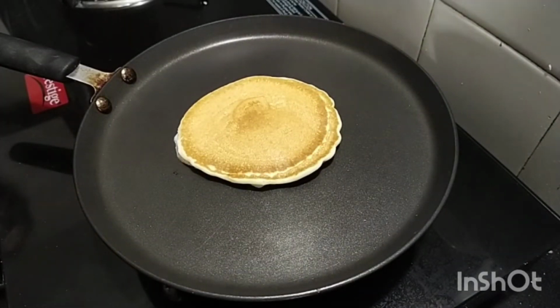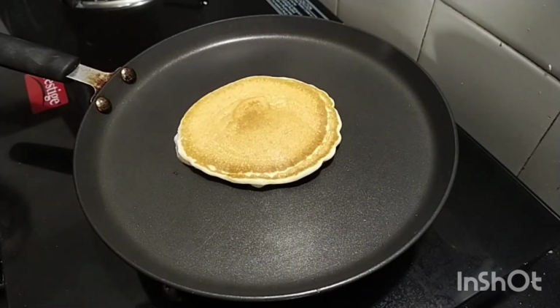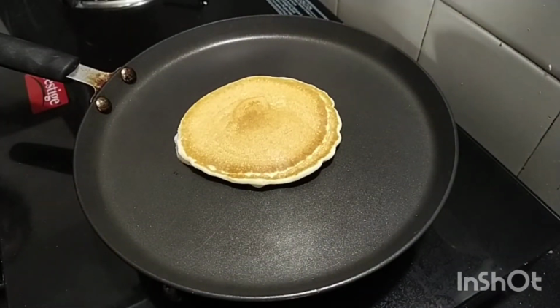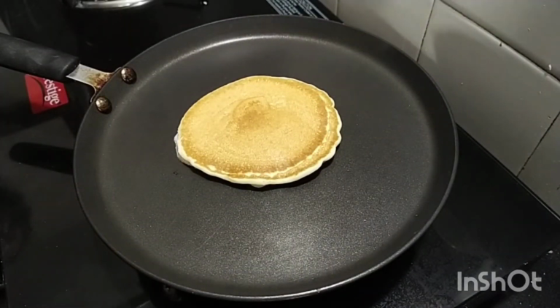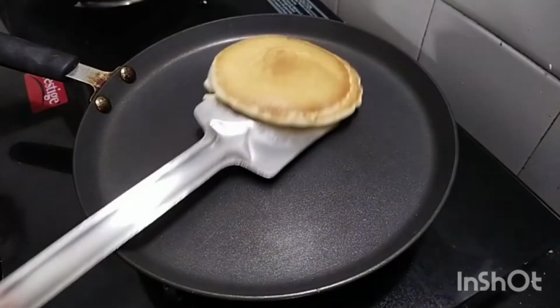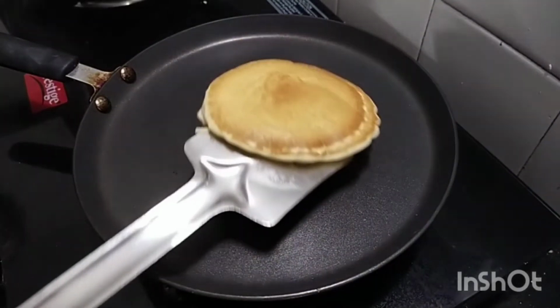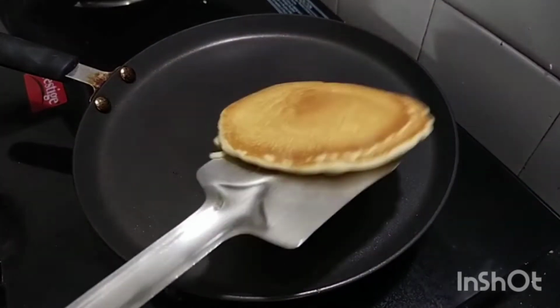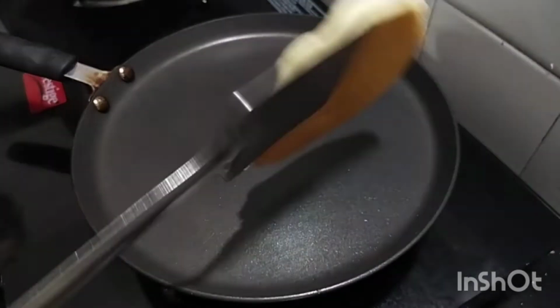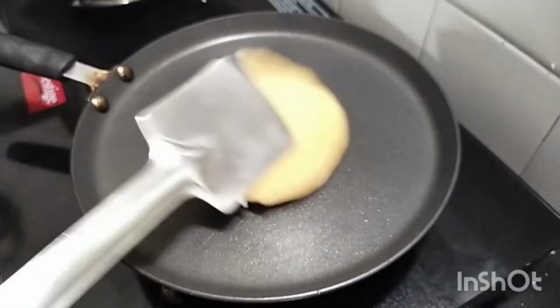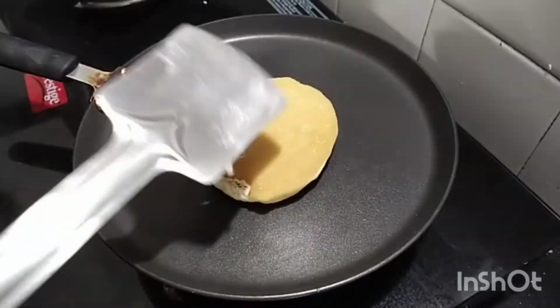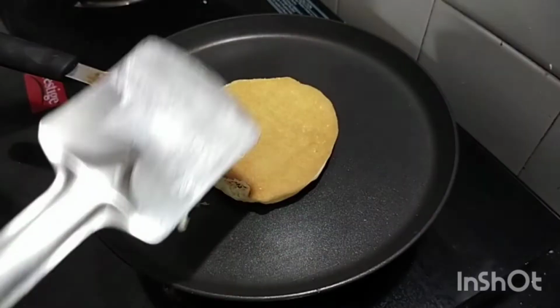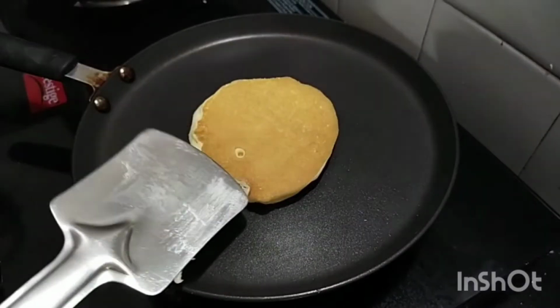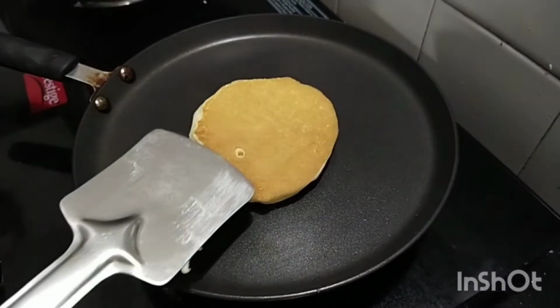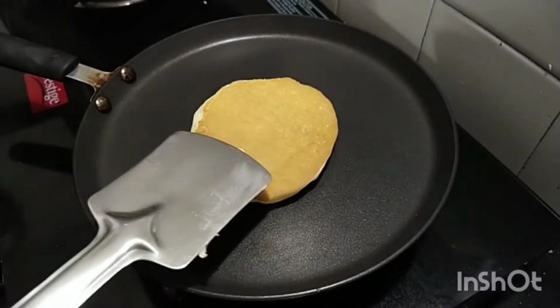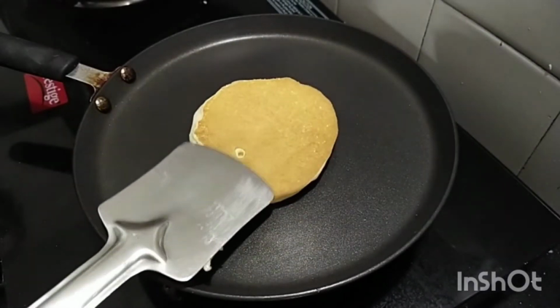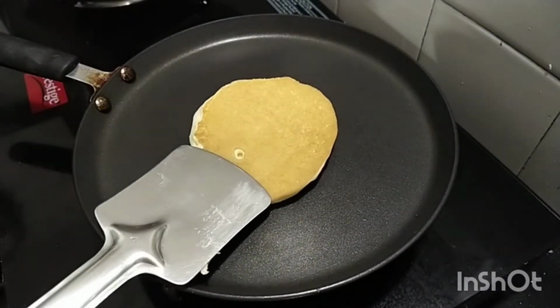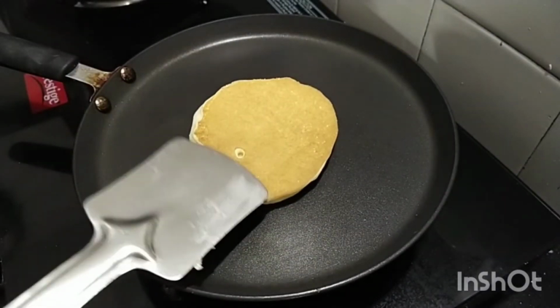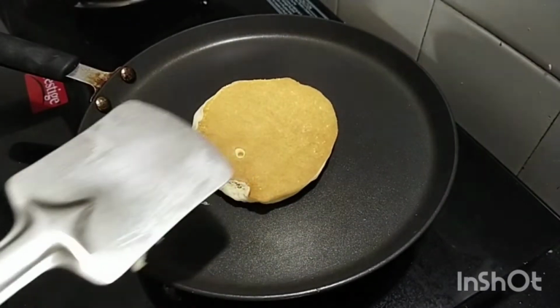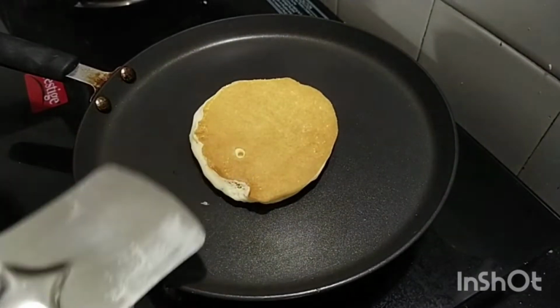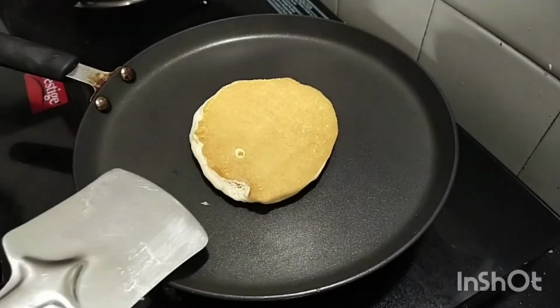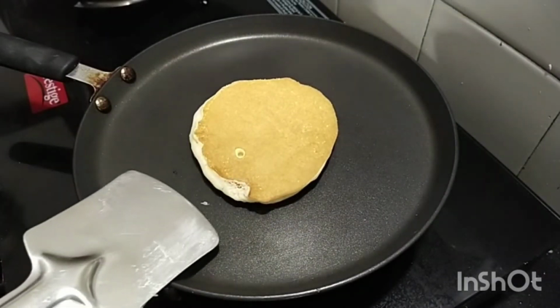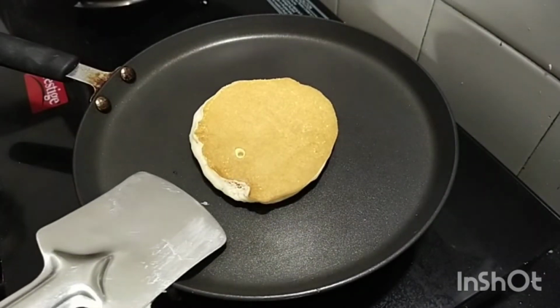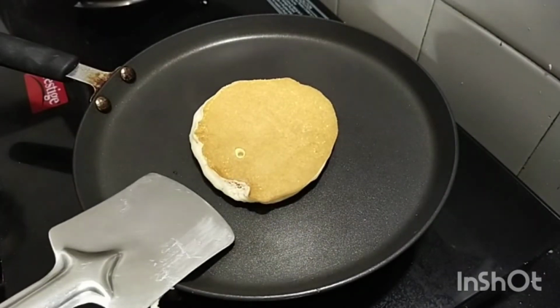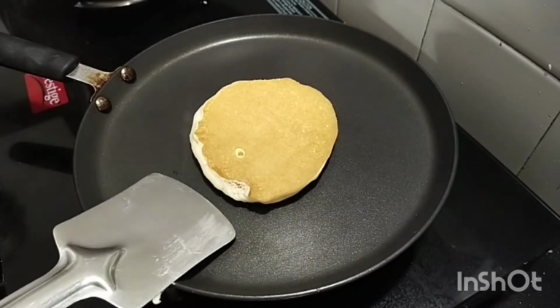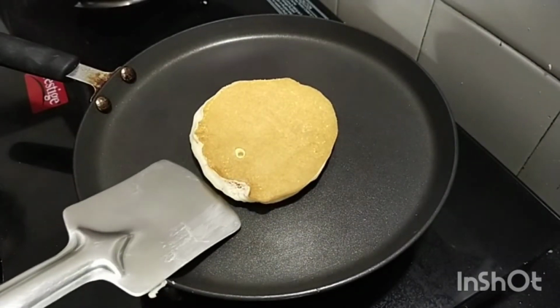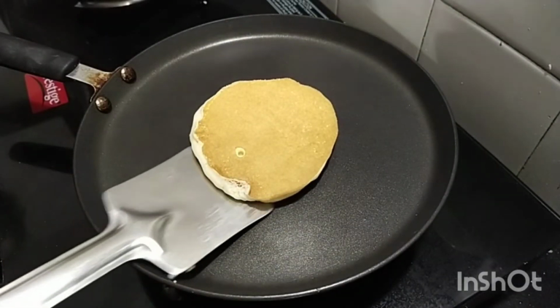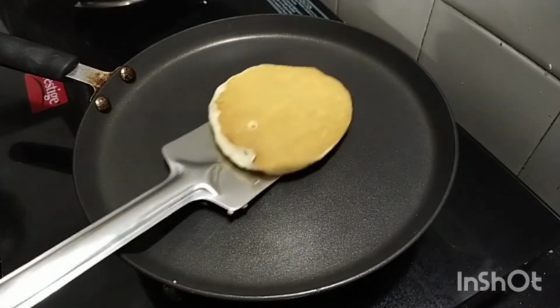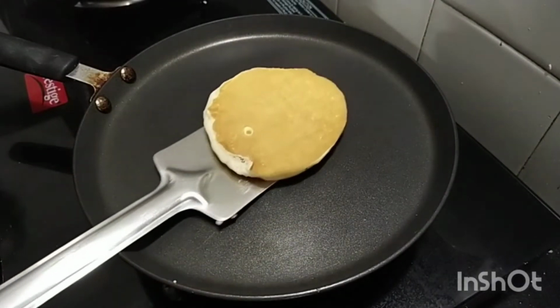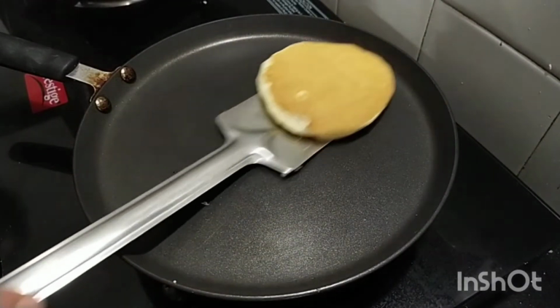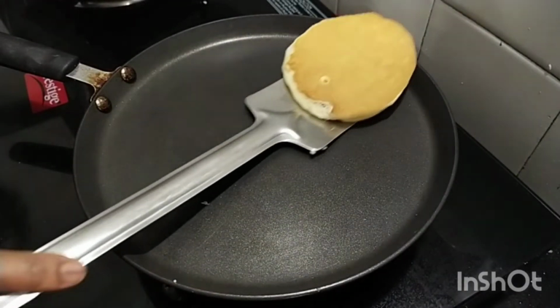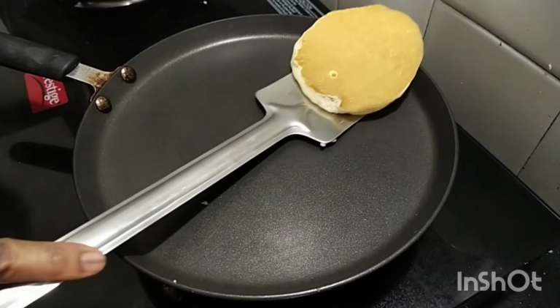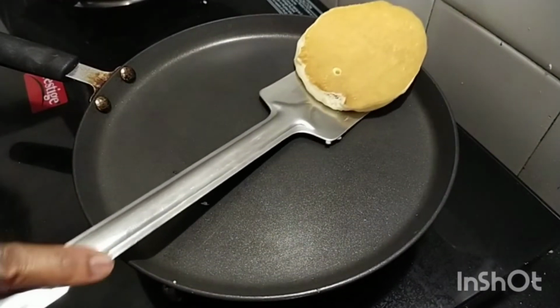Cook both sides until golden brown. Now the pancake is ready.